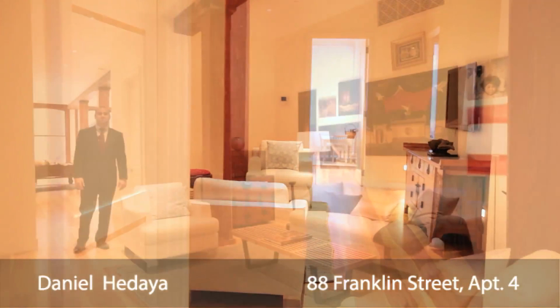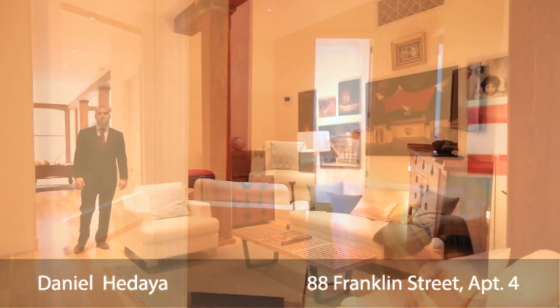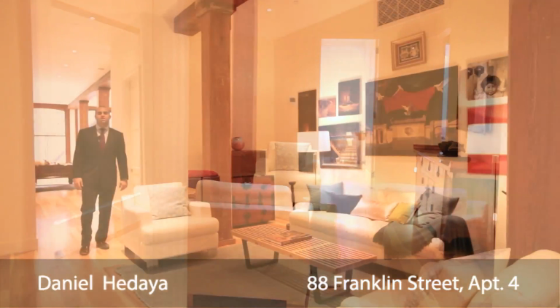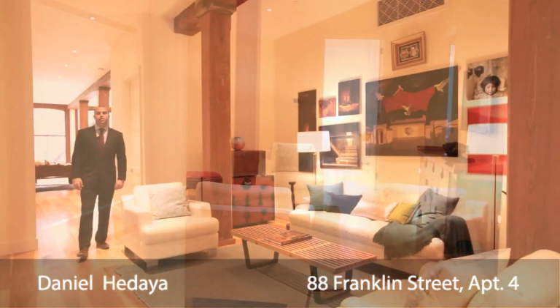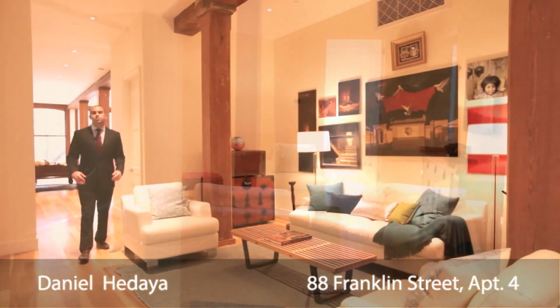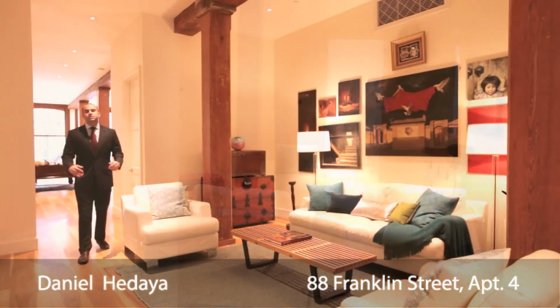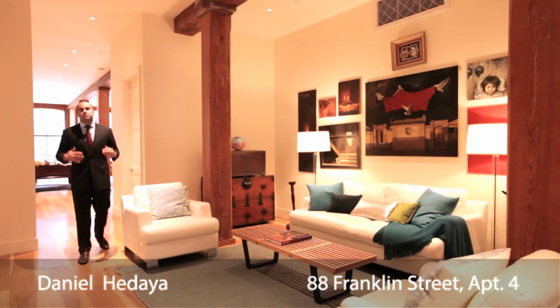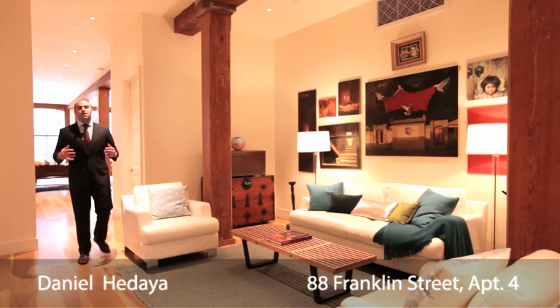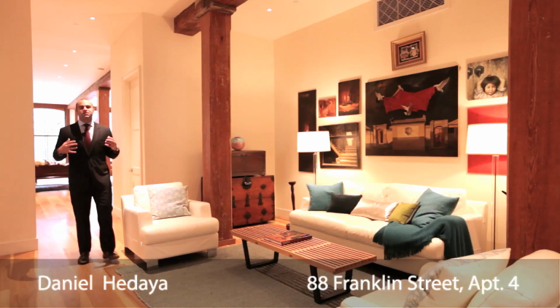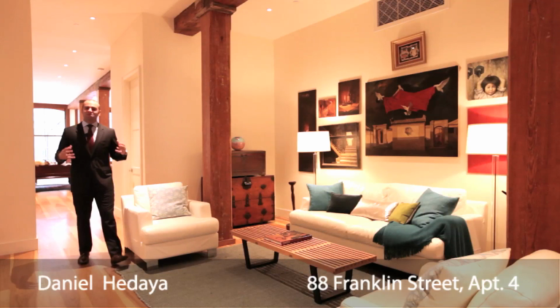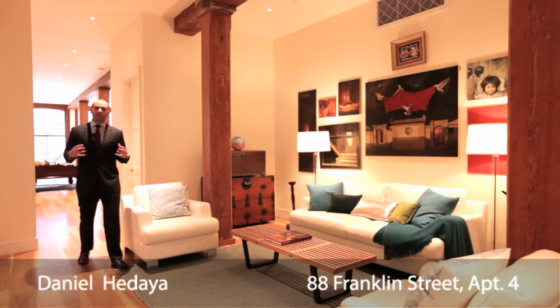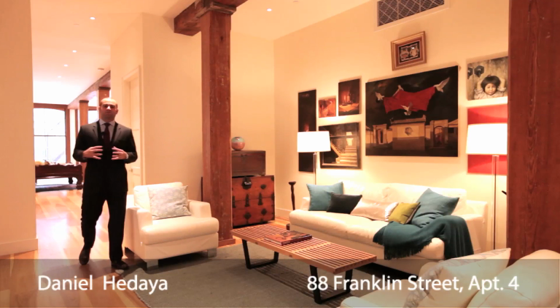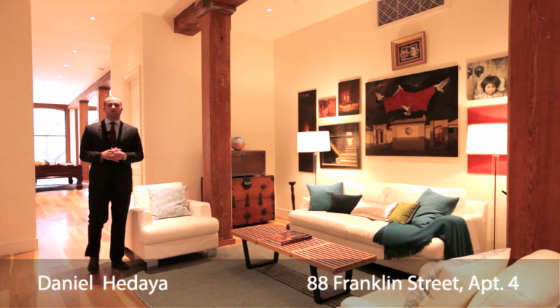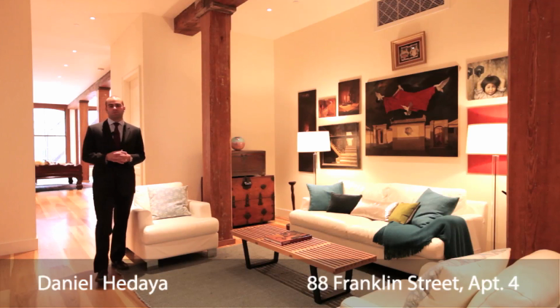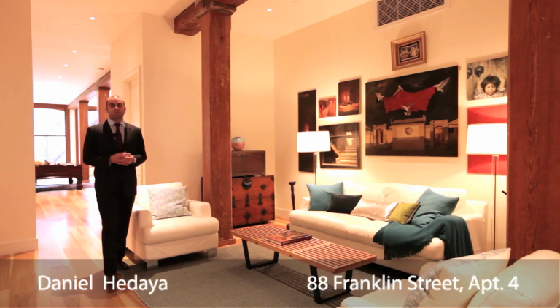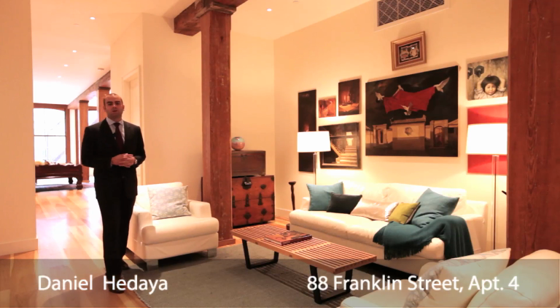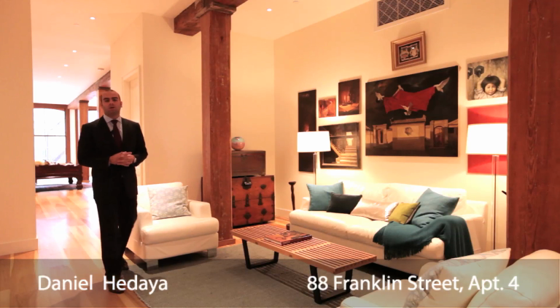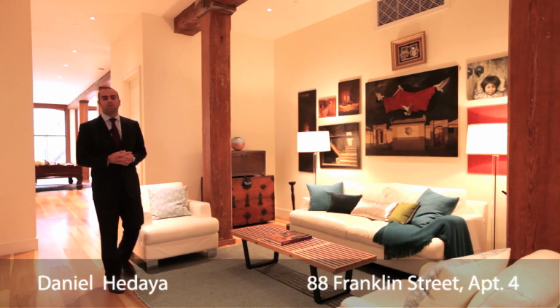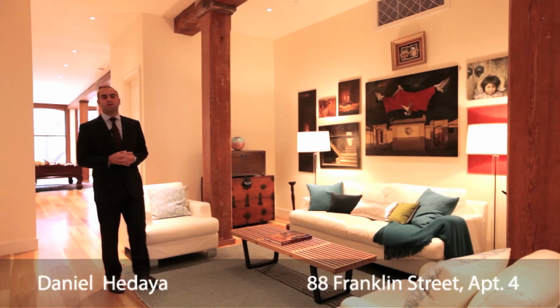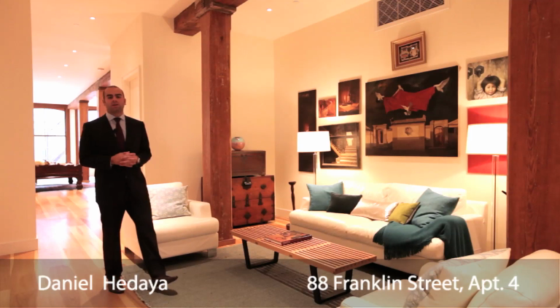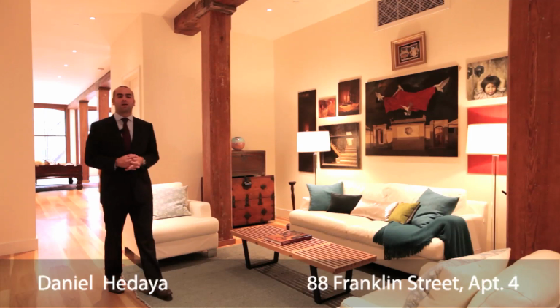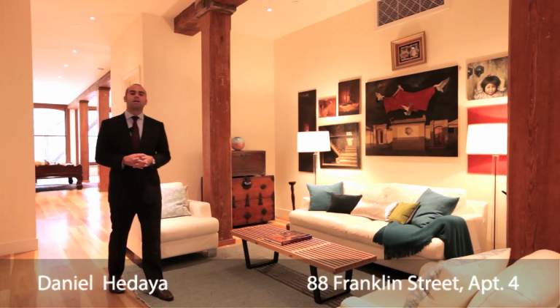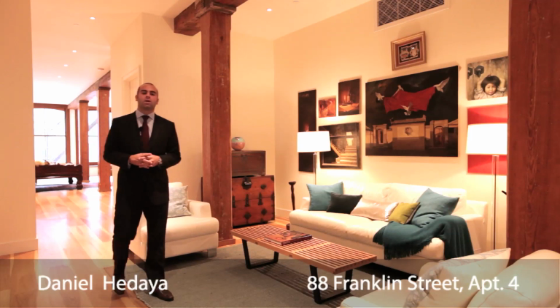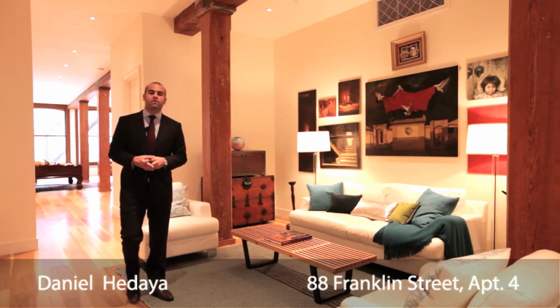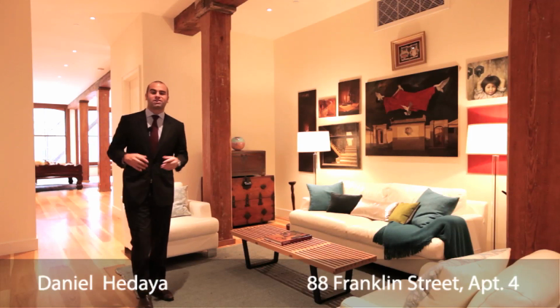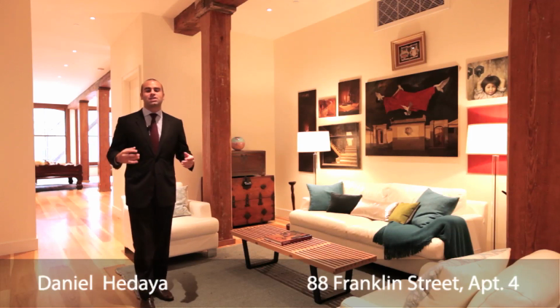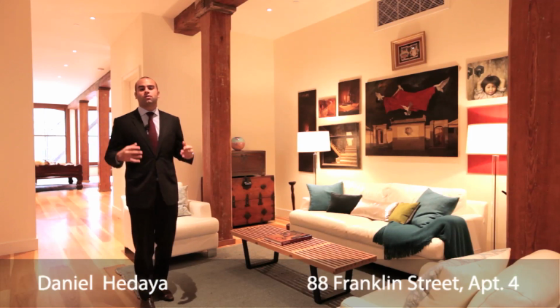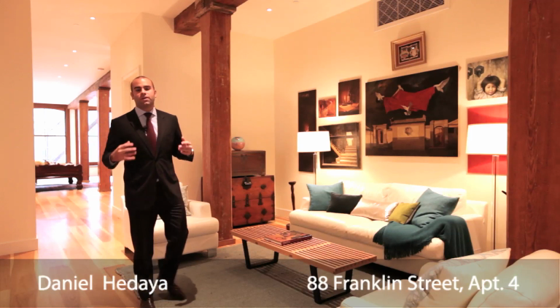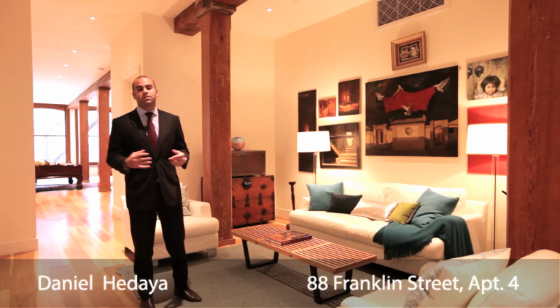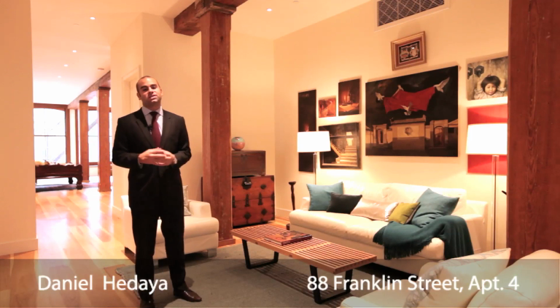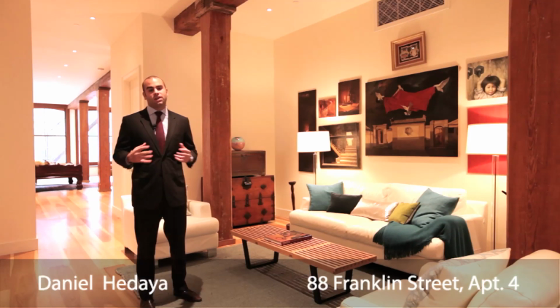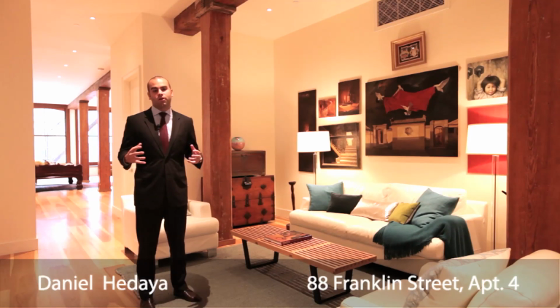The home features five spacious bedrooms, all located directly off of a central family sitting area.